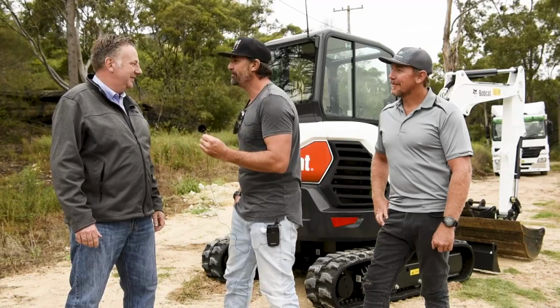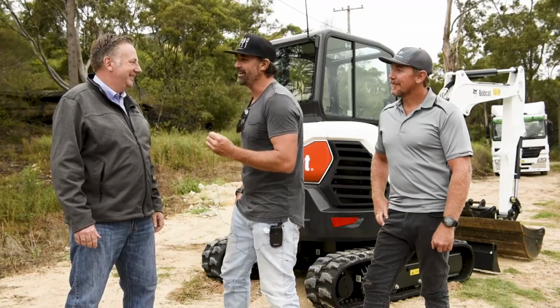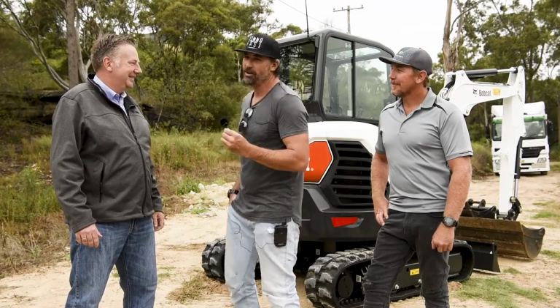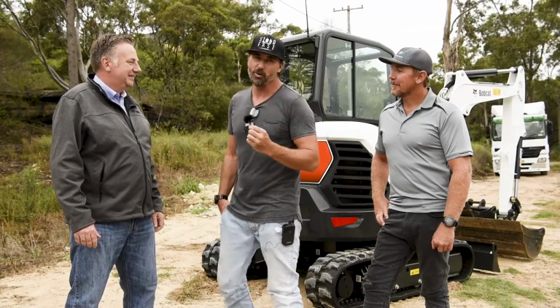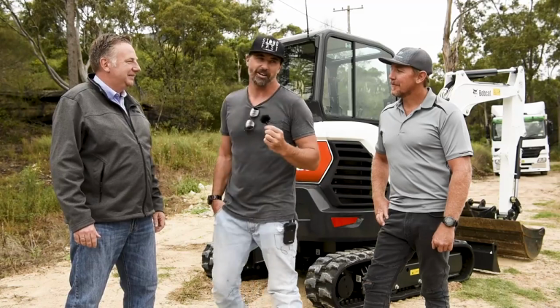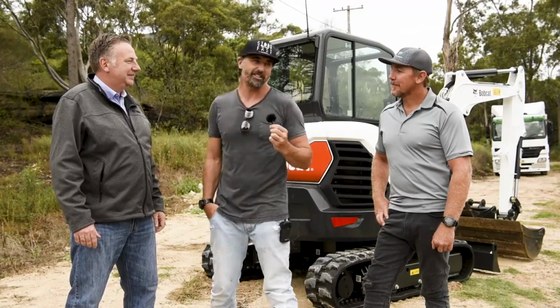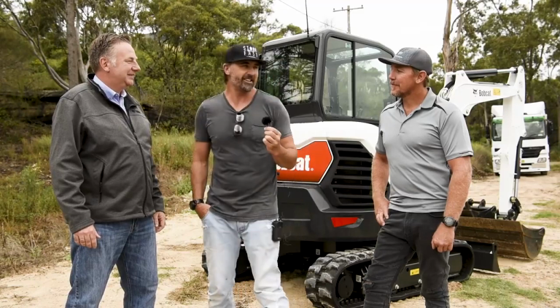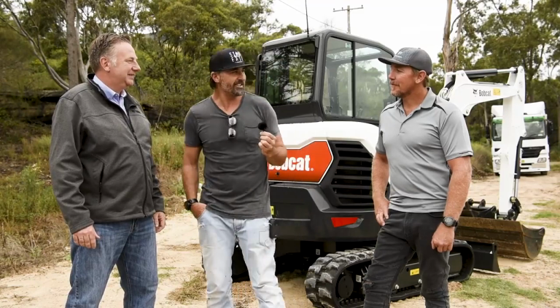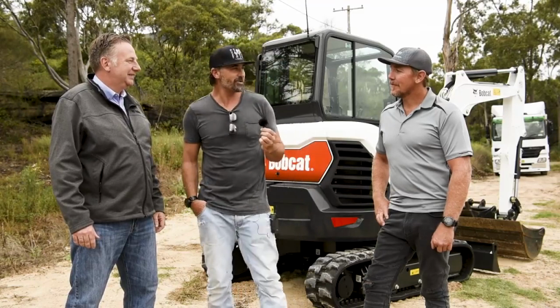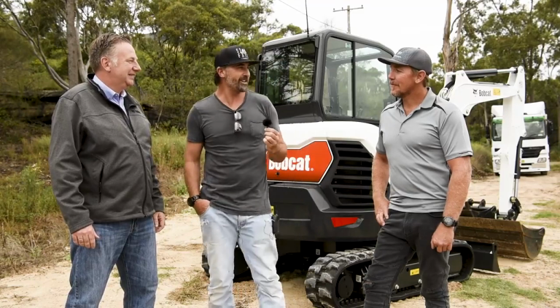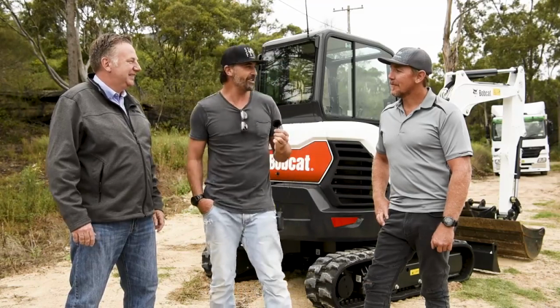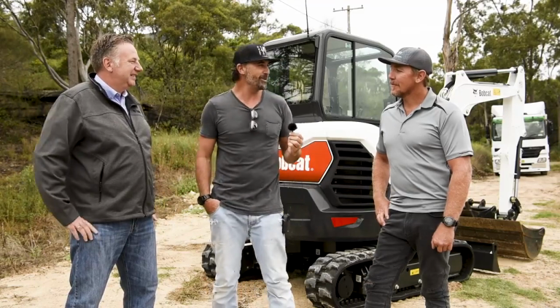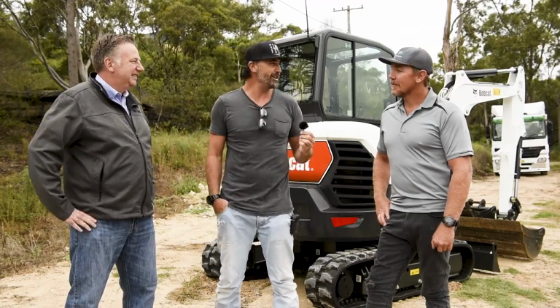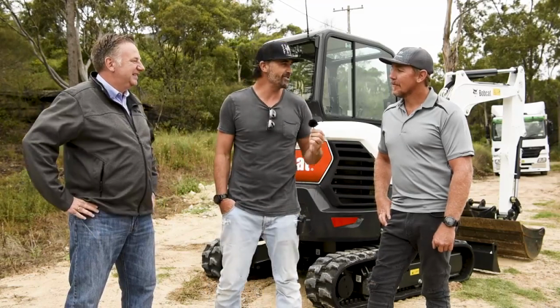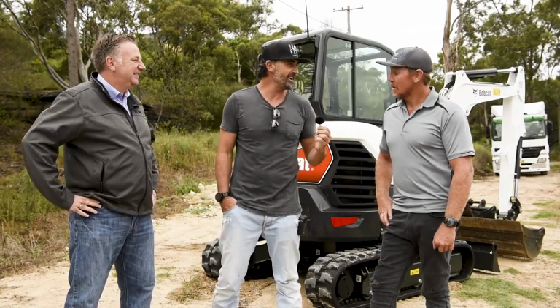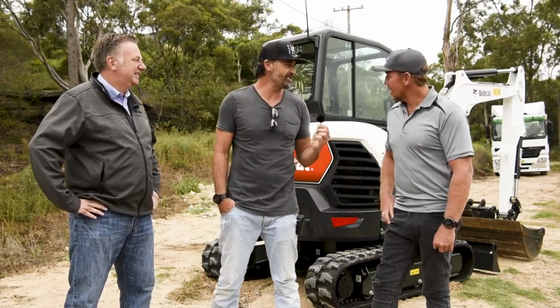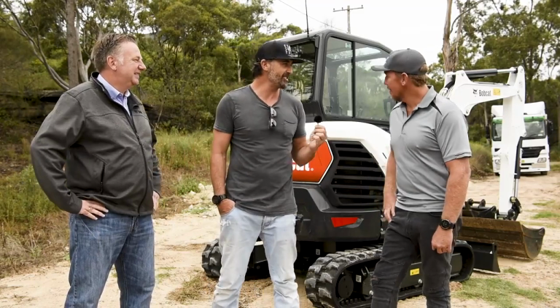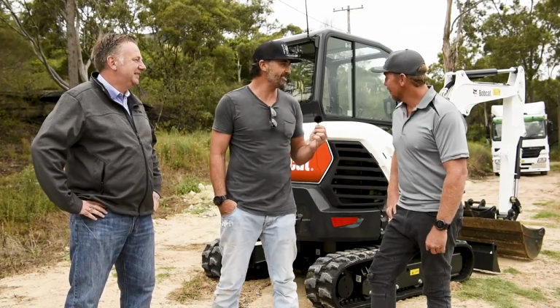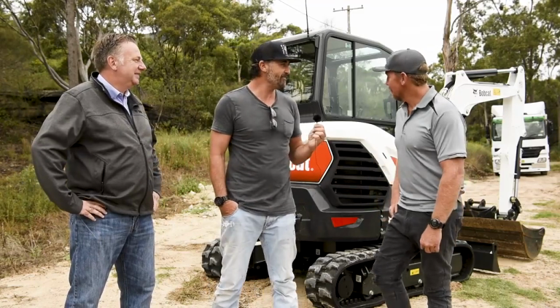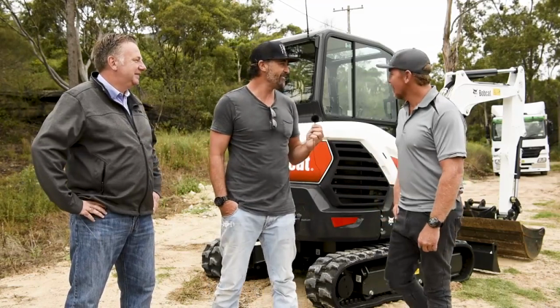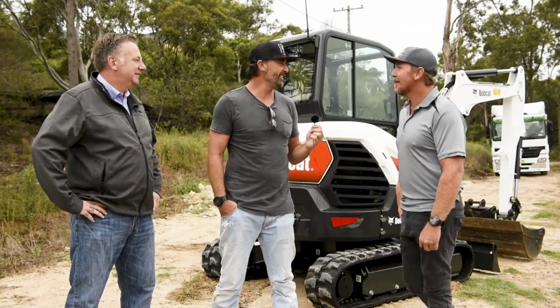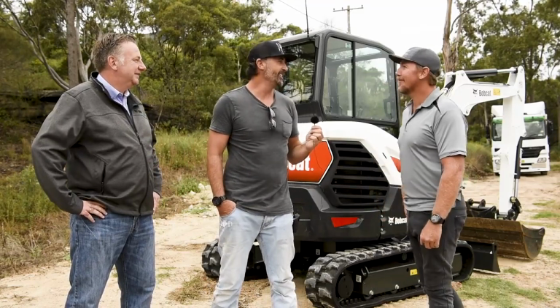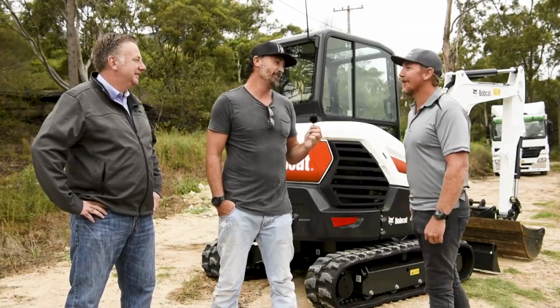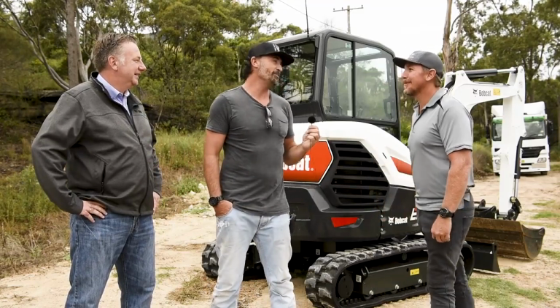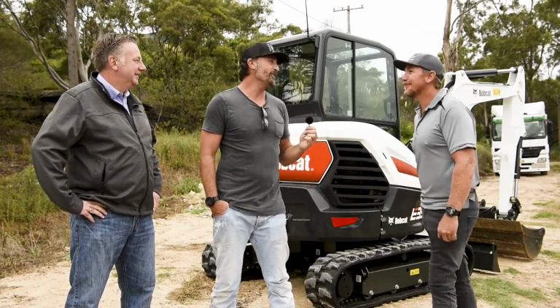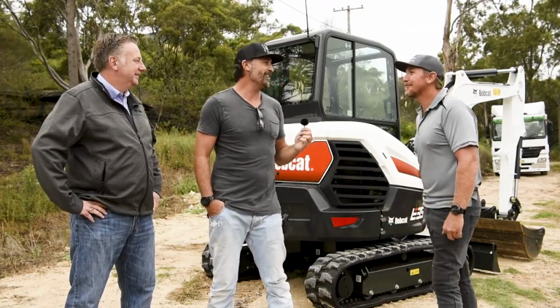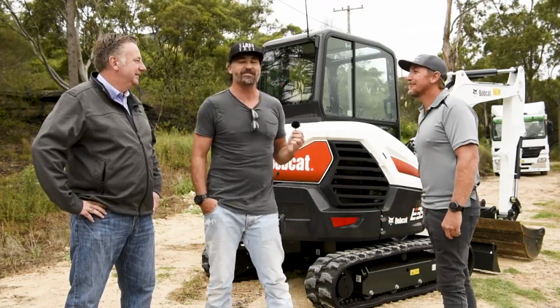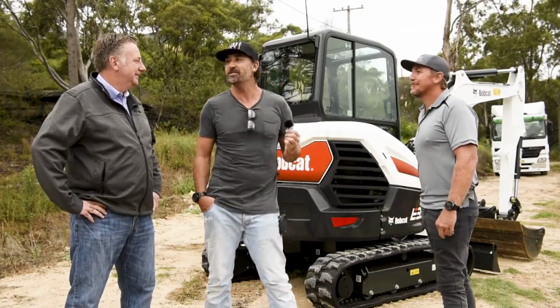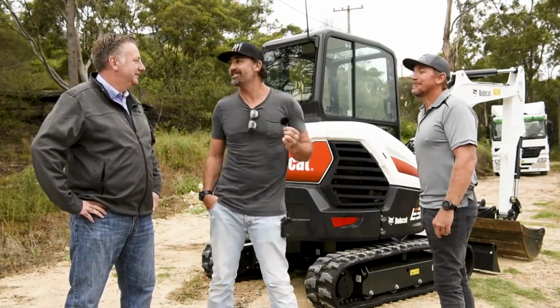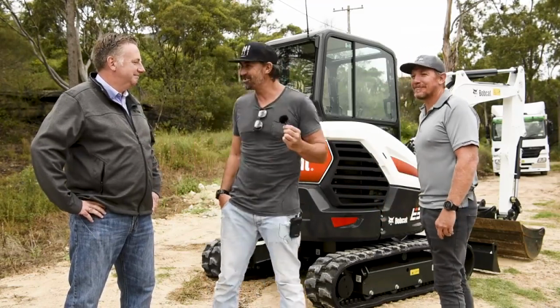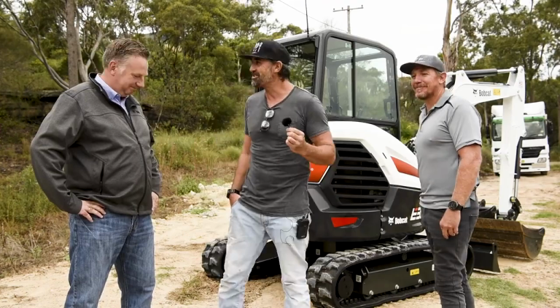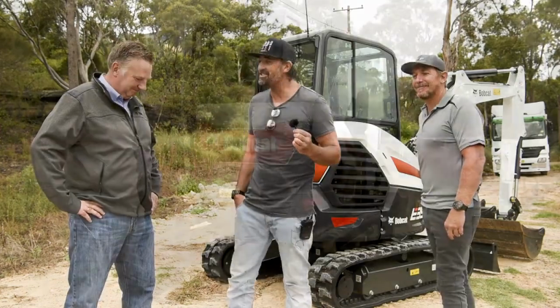Perfect. What do you think, Heath? Should we get you in there and see how she stacks up? Yeah, let's have a go. Perfect, let's do it. Cheers, guys.